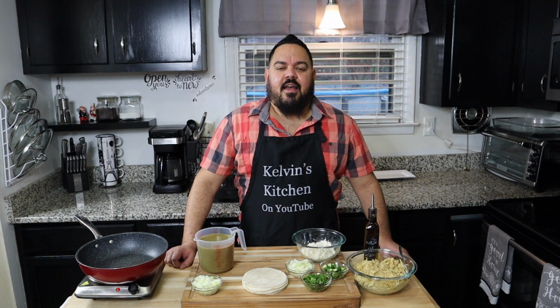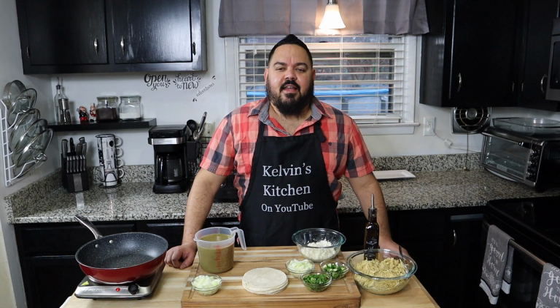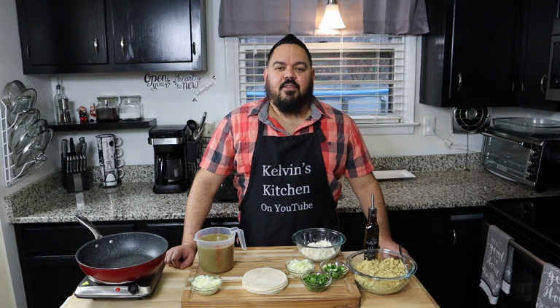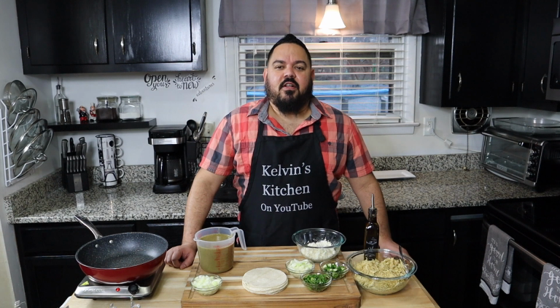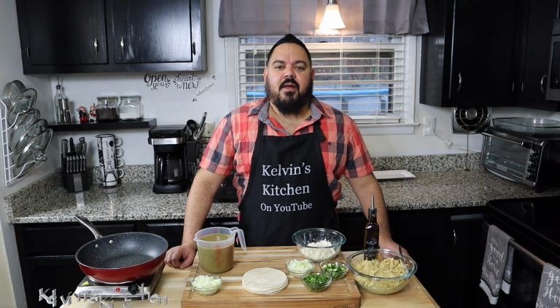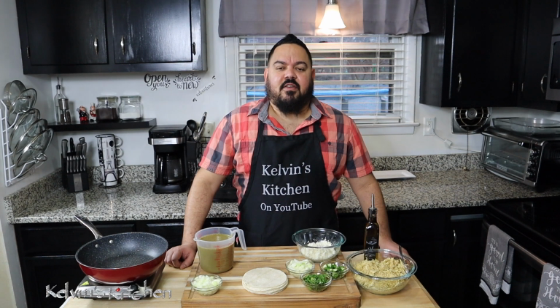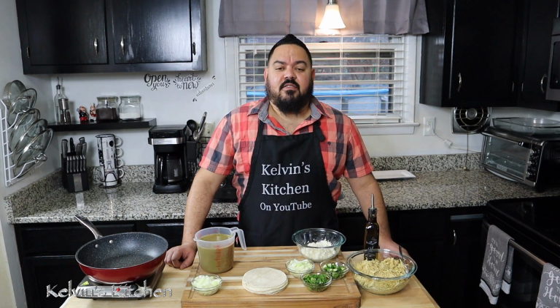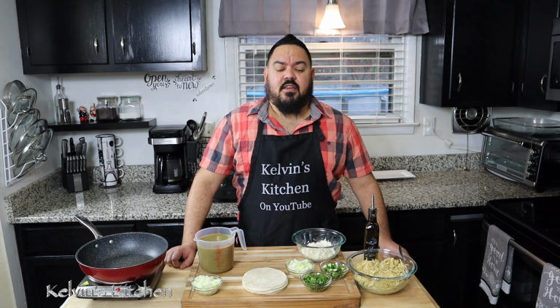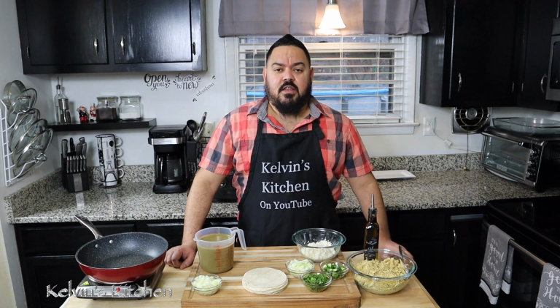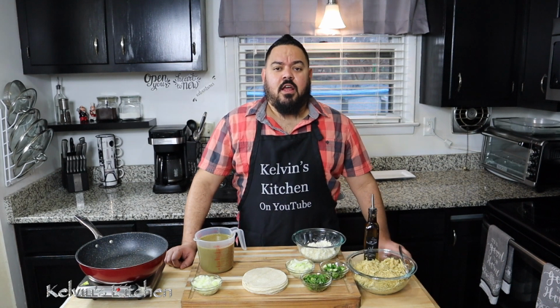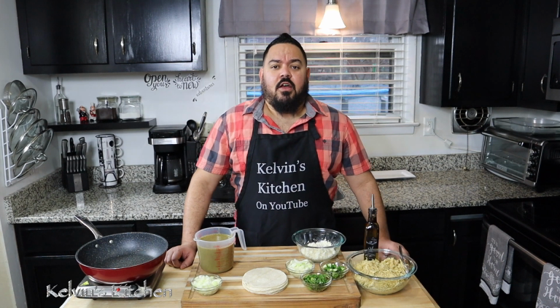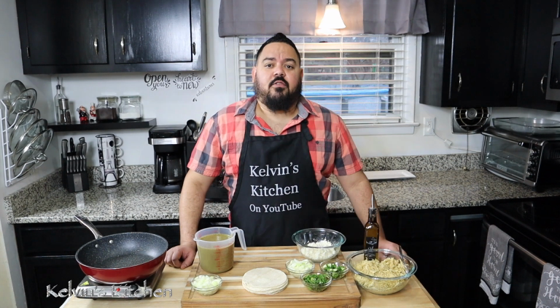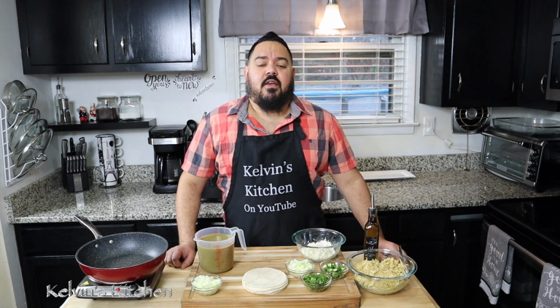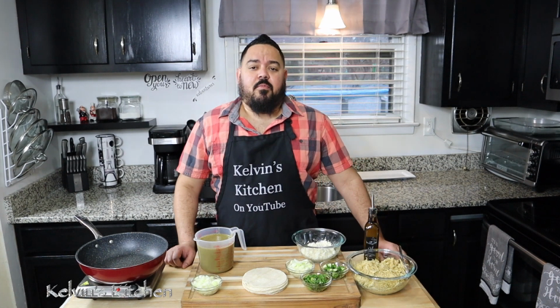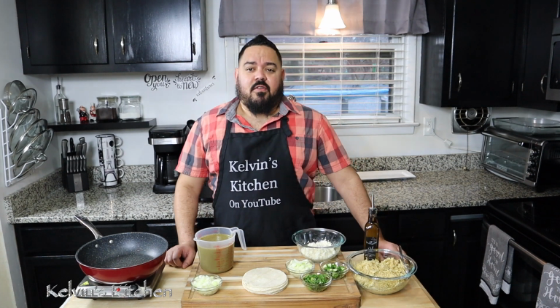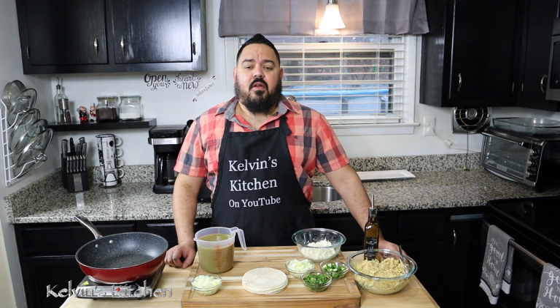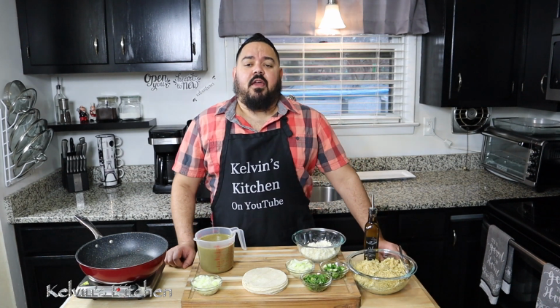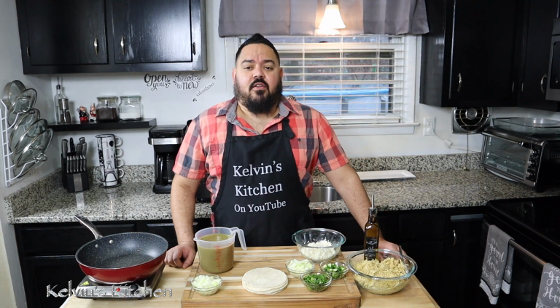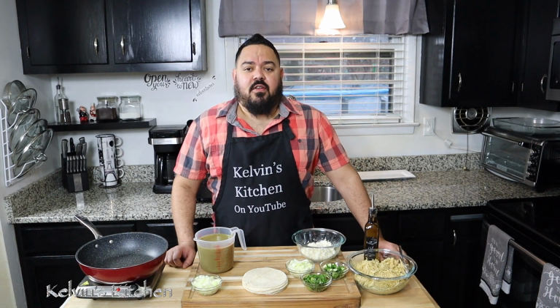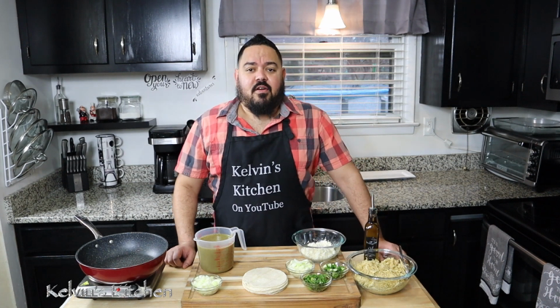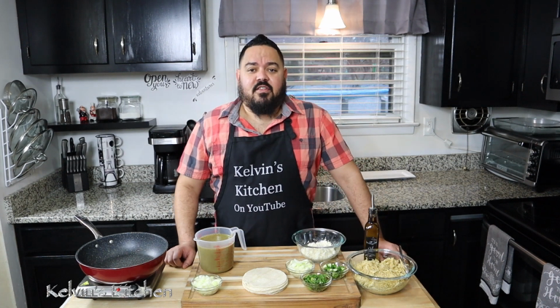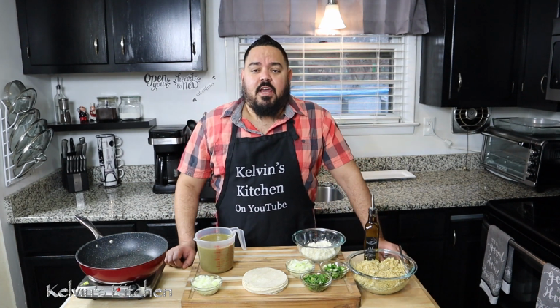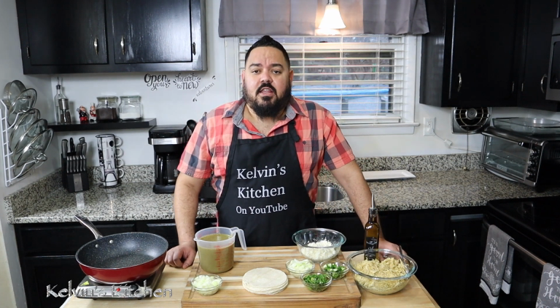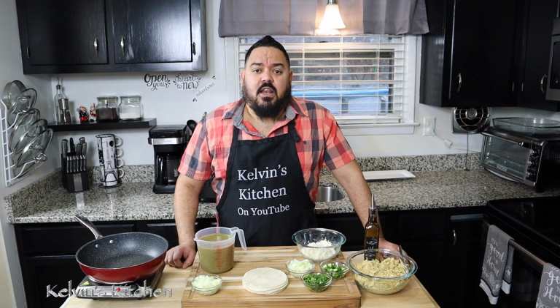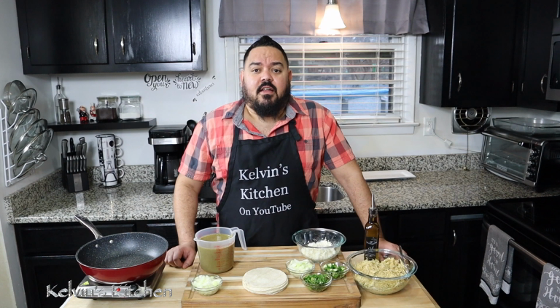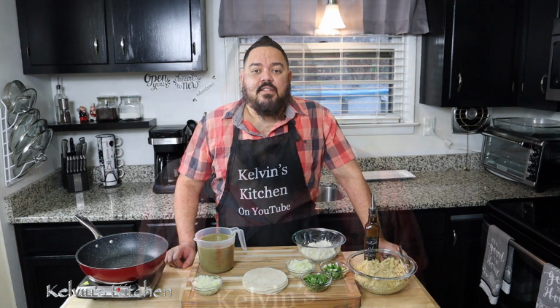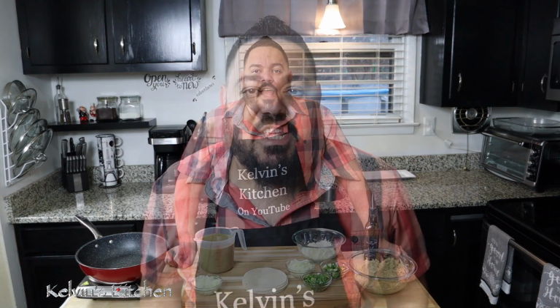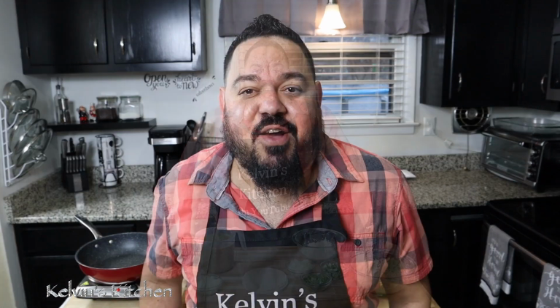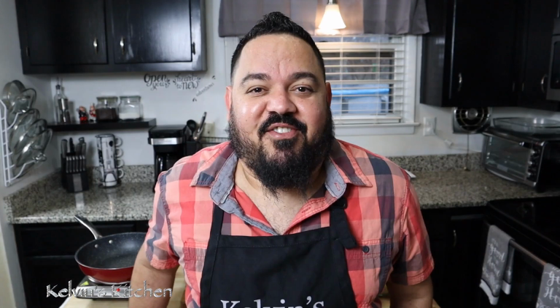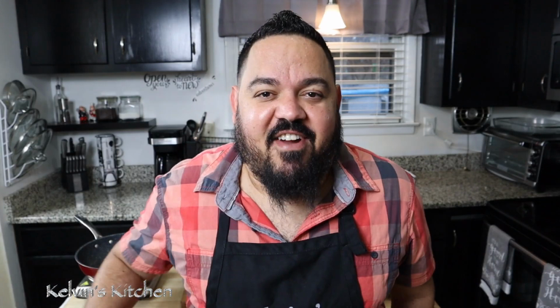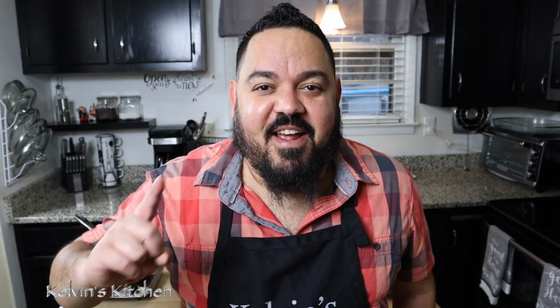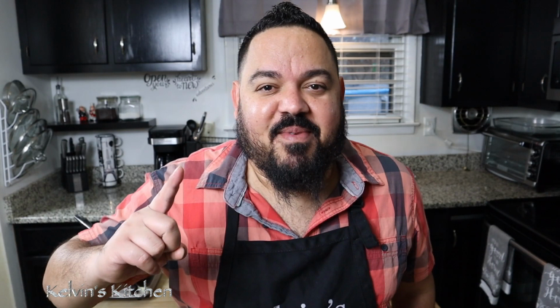Hi guys, welcome back to Kelvin's Kitchen. On today's episode we are making green sauce chicken enchiladas, coming right up.